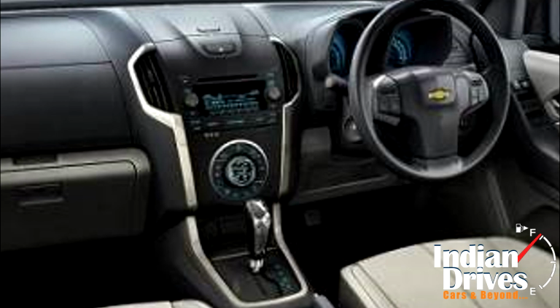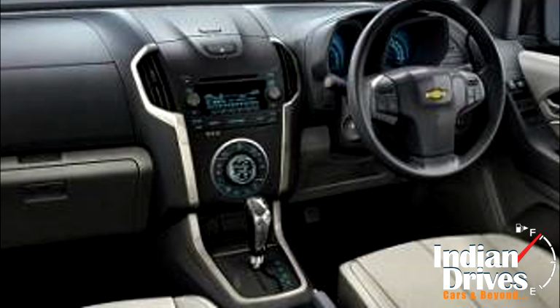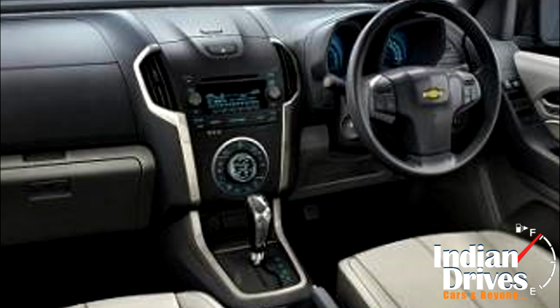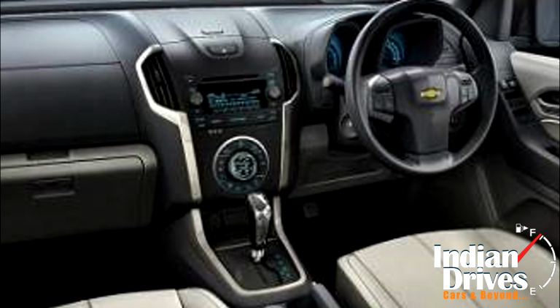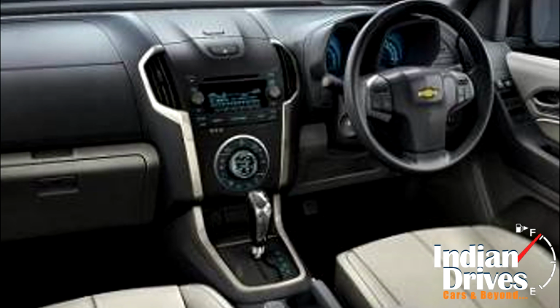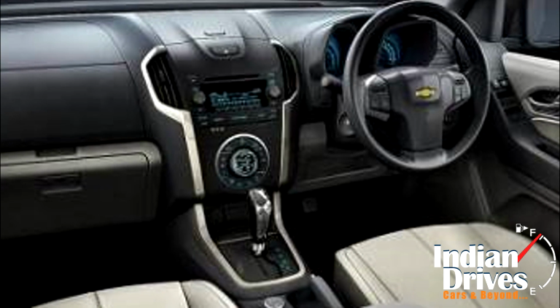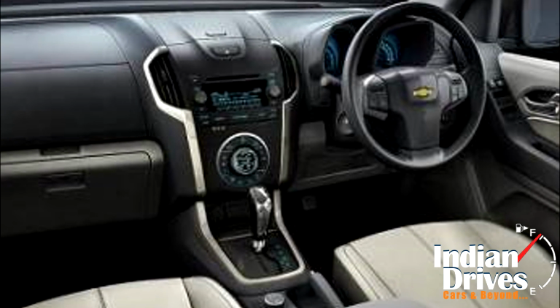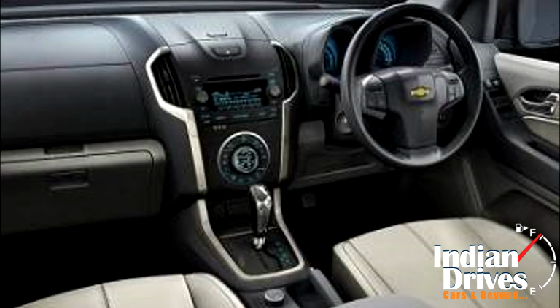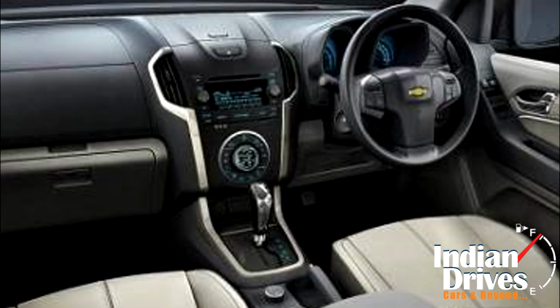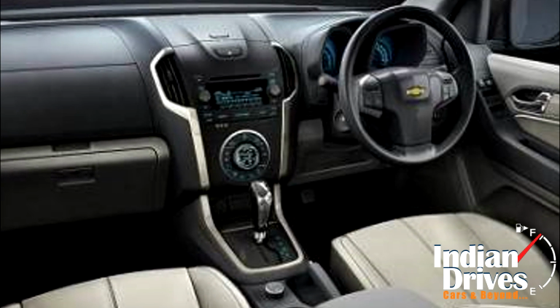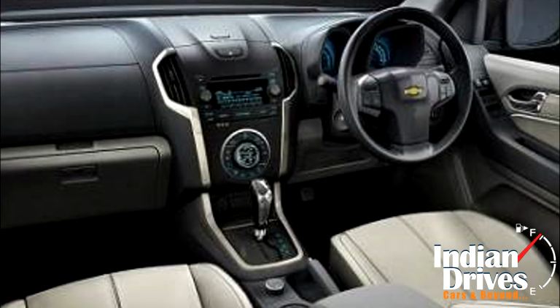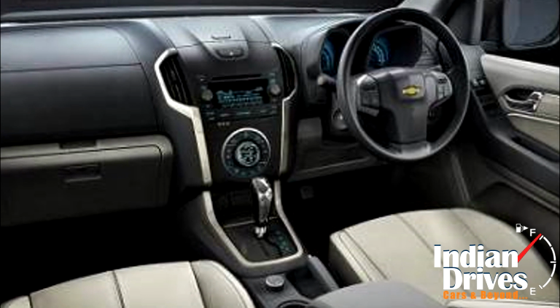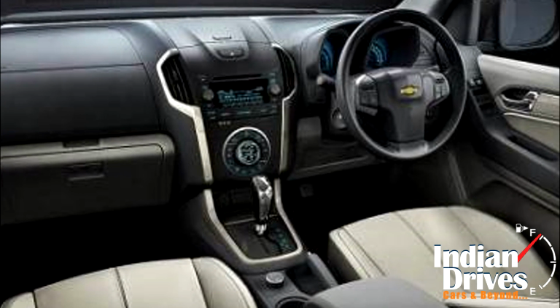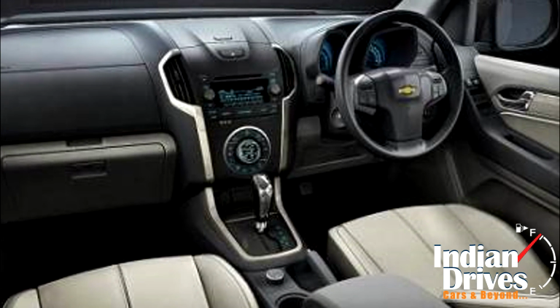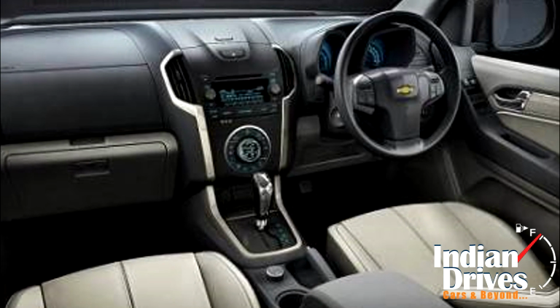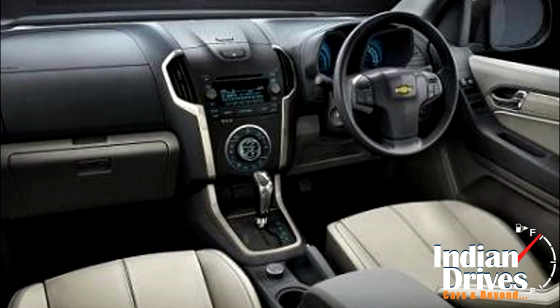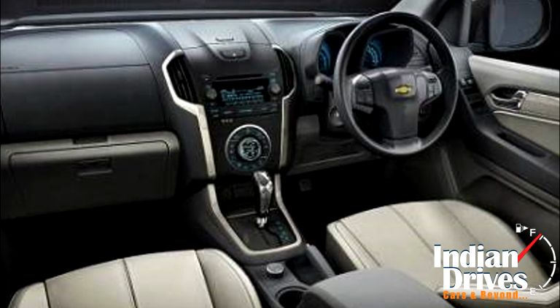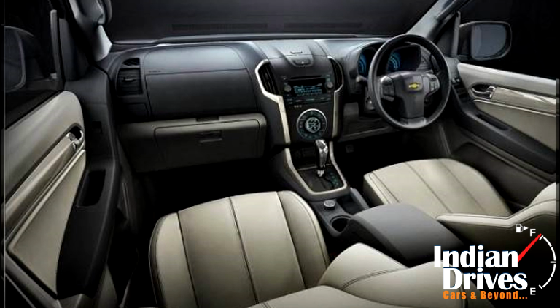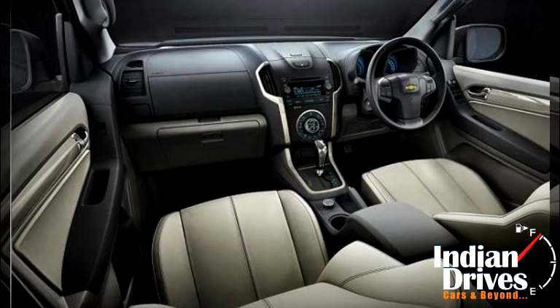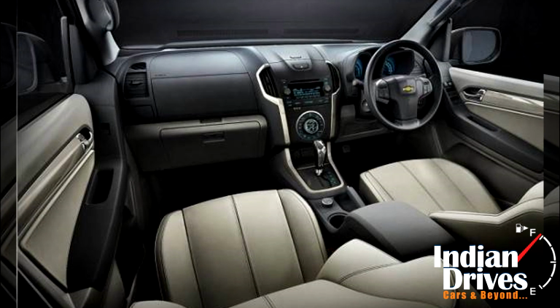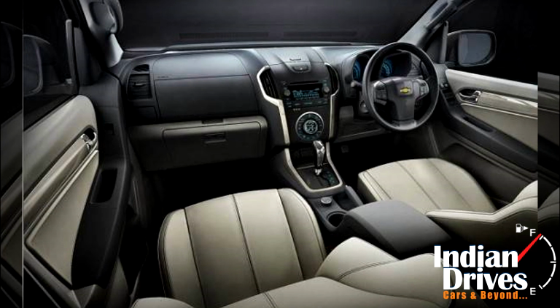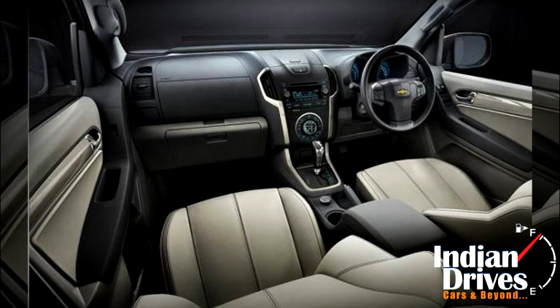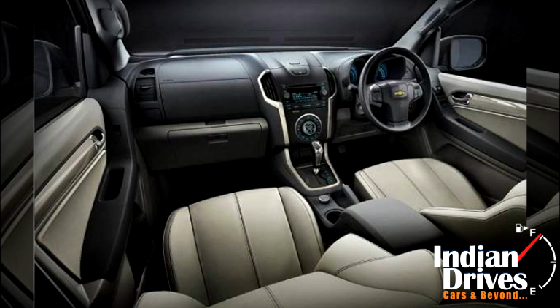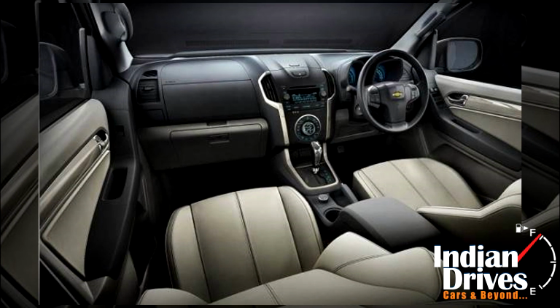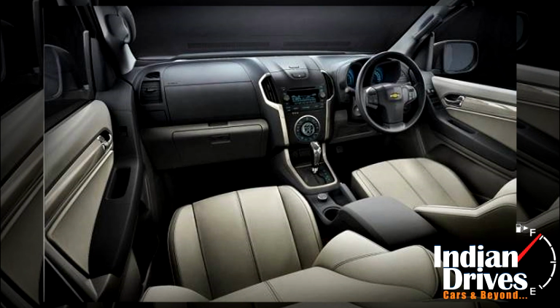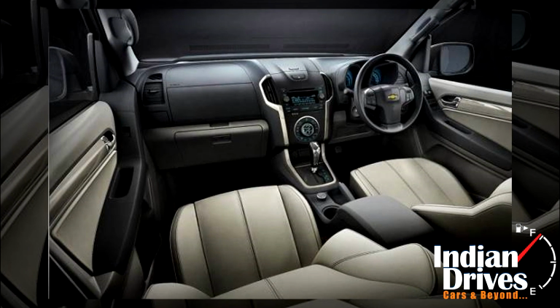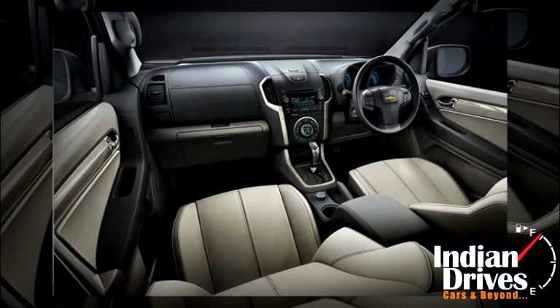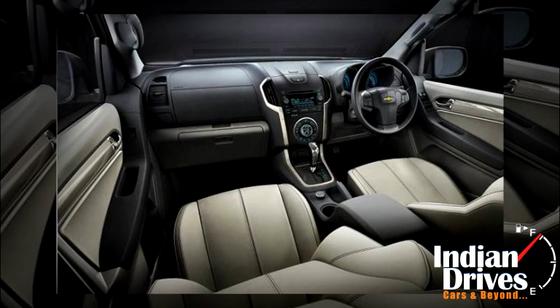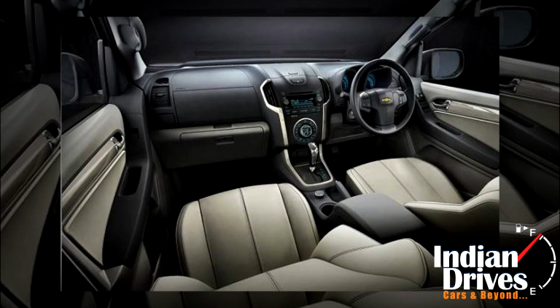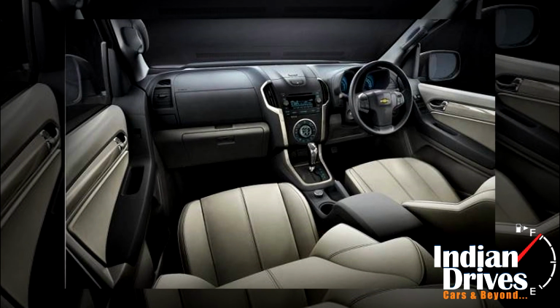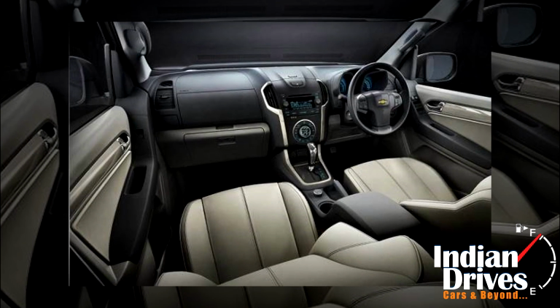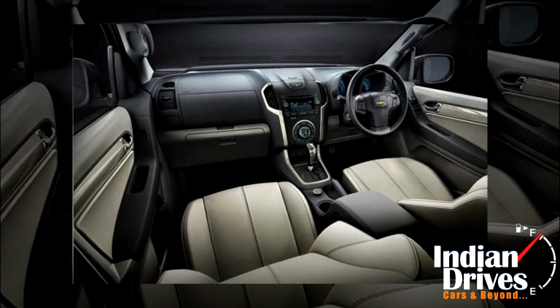Features on the inside include Bluetooth connectivity, cruise control, six-way adjustable seats, and automatic AC vents.